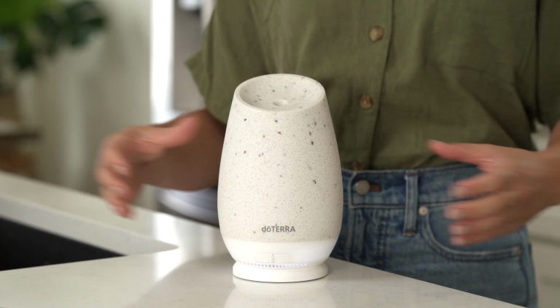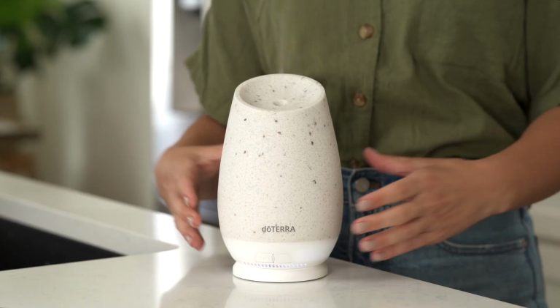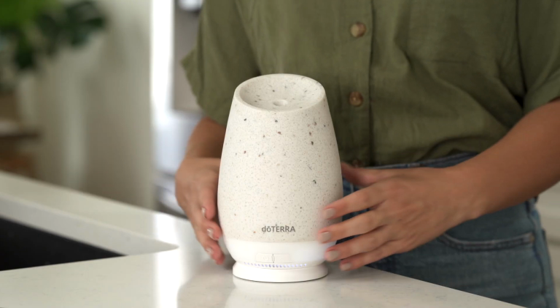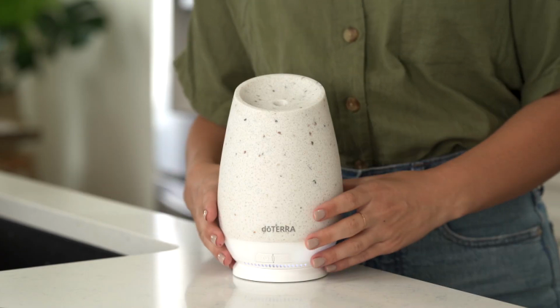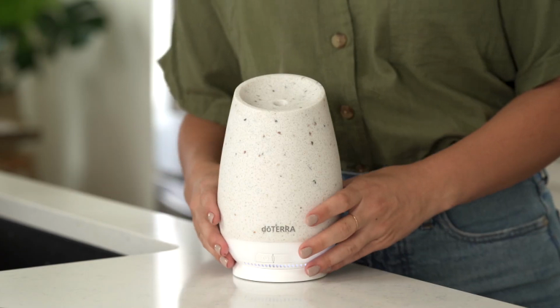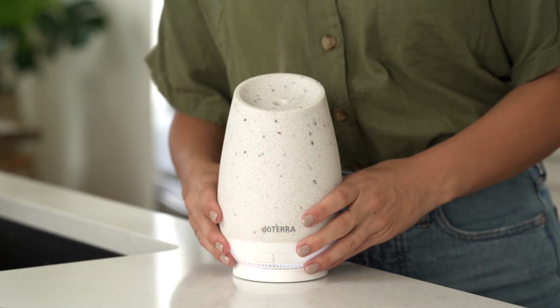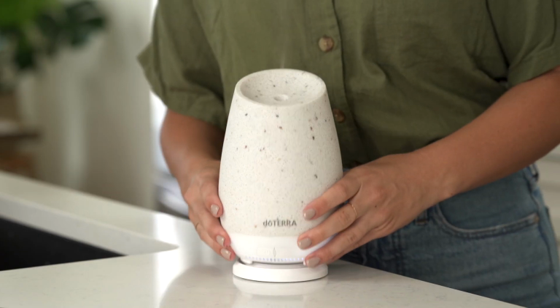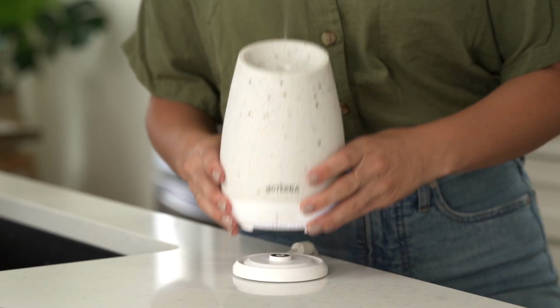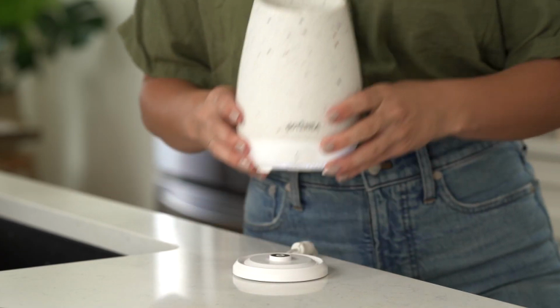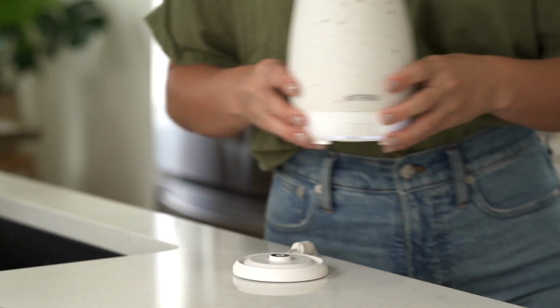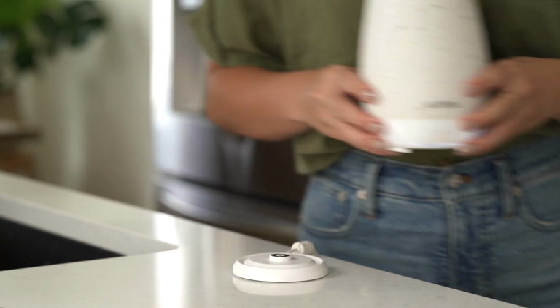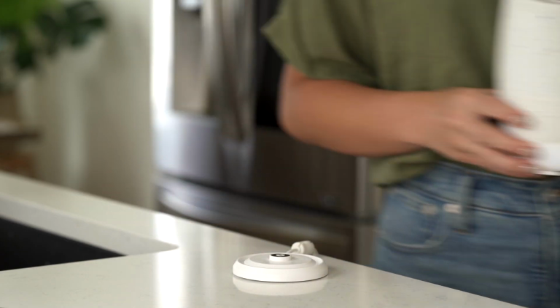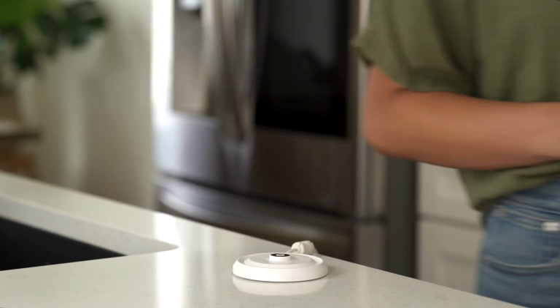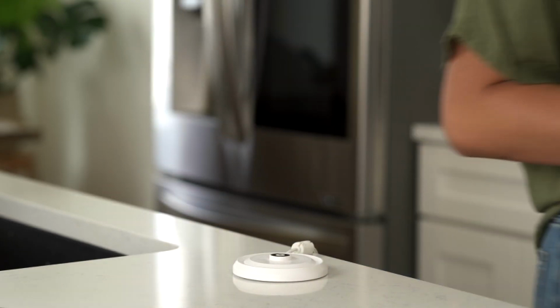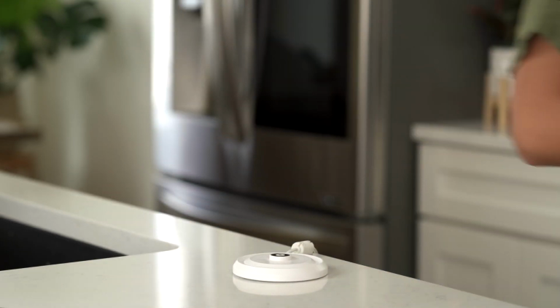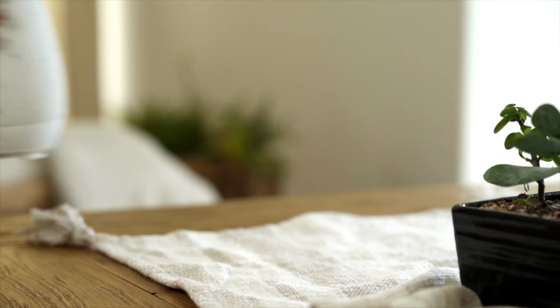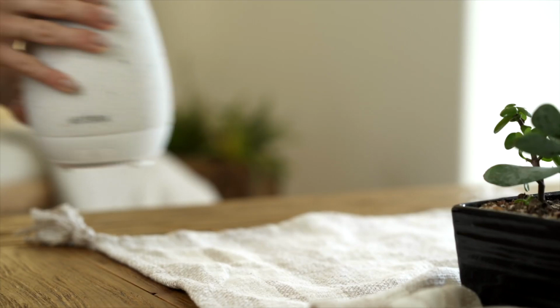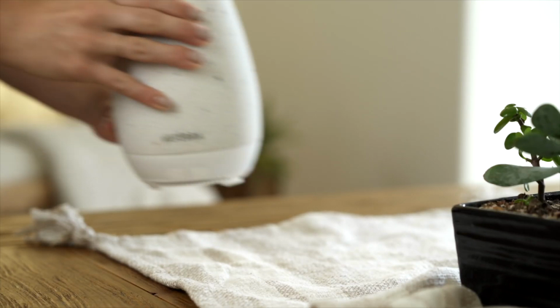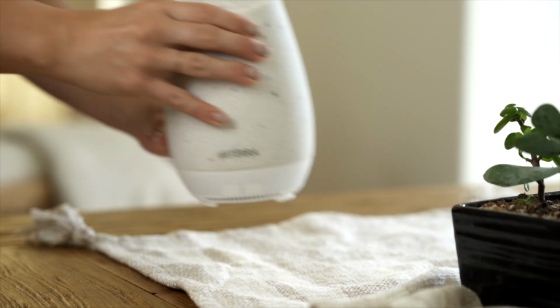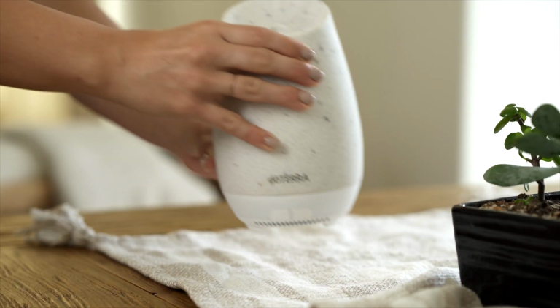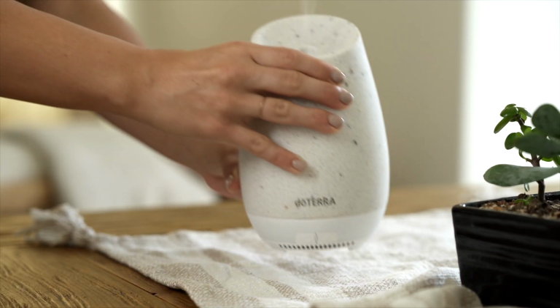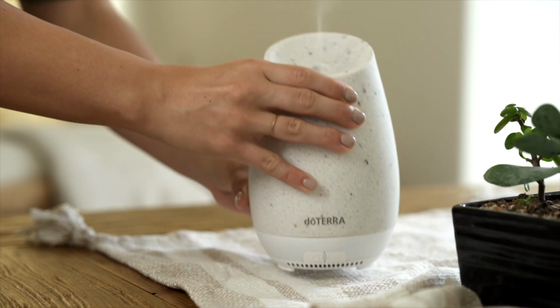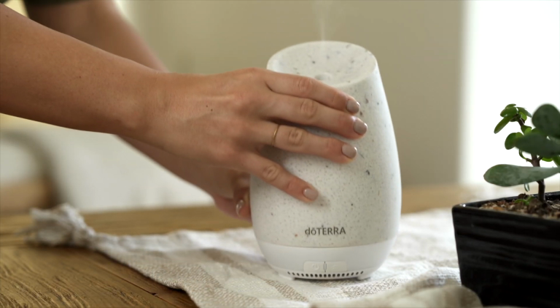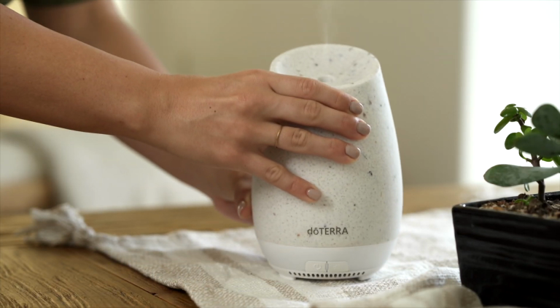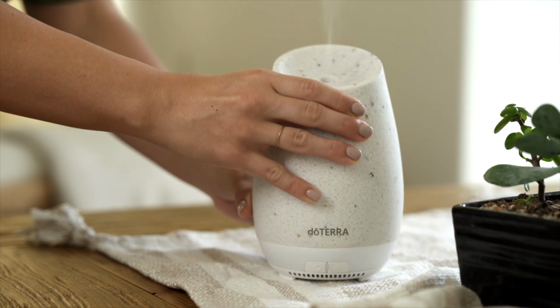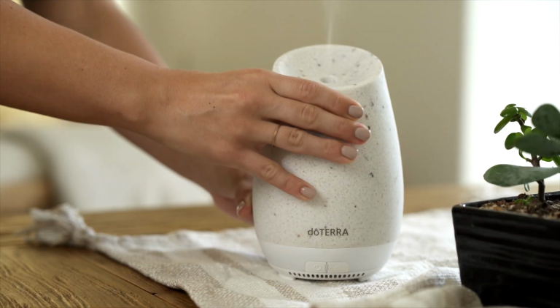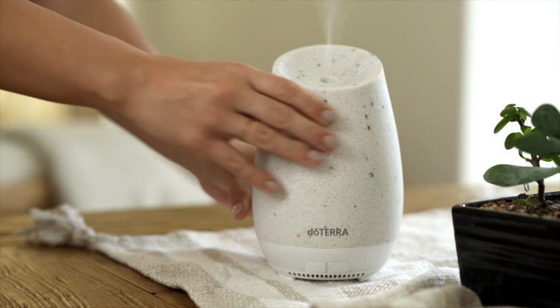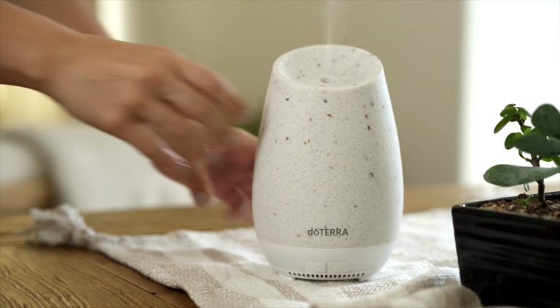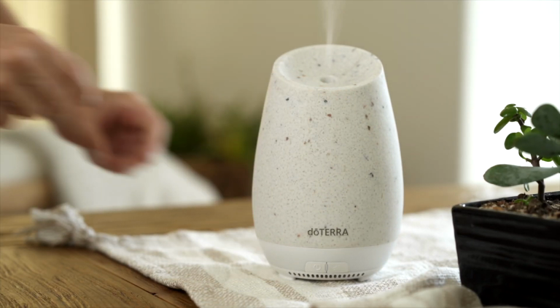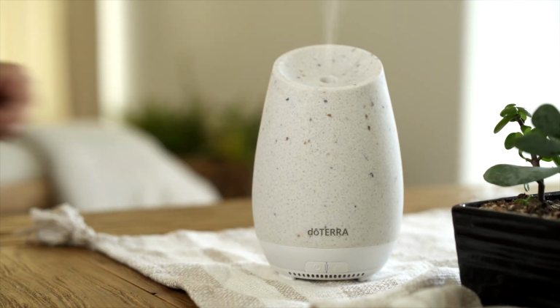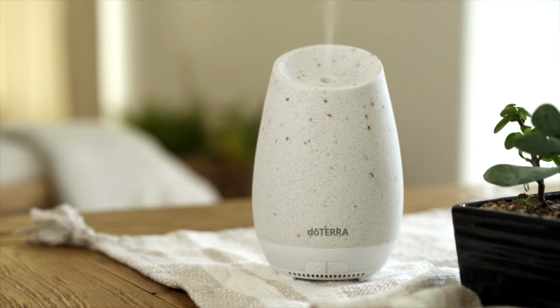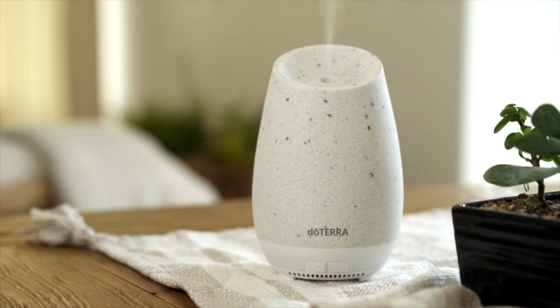So there you have it. You're ready to Roam. Enjoy your new diffuser.